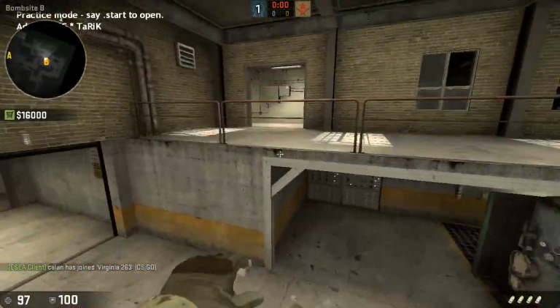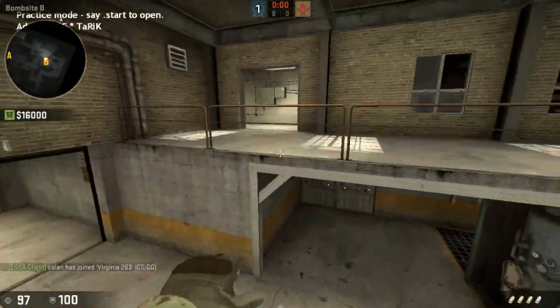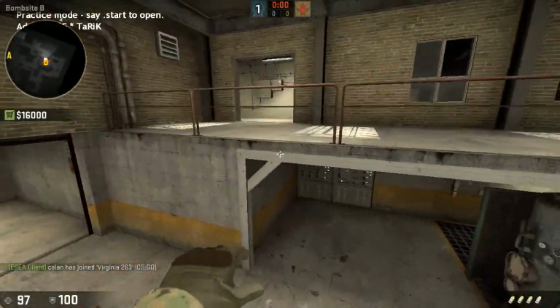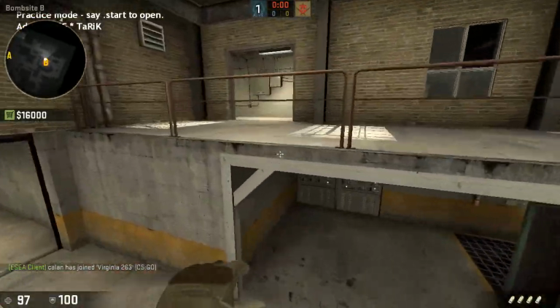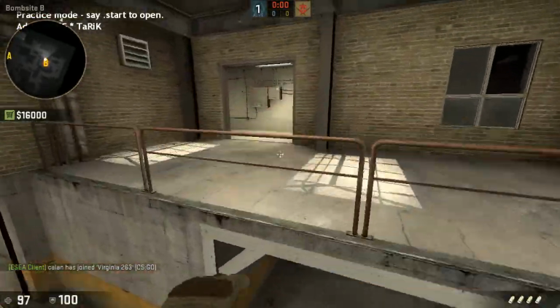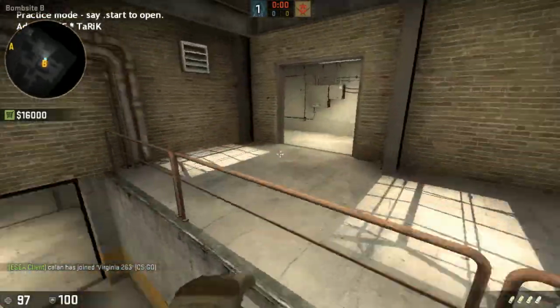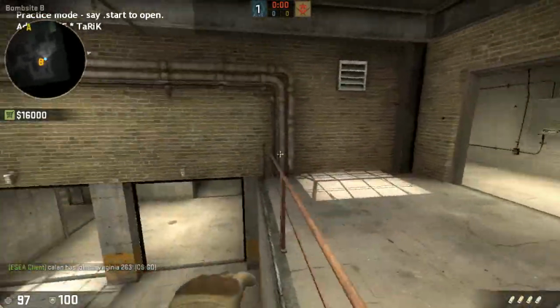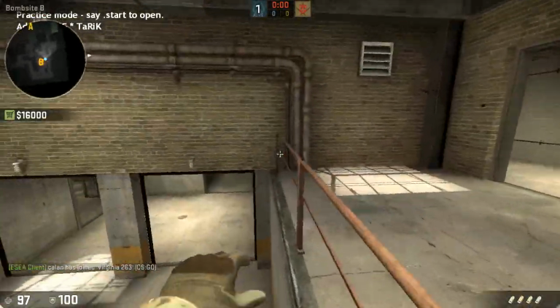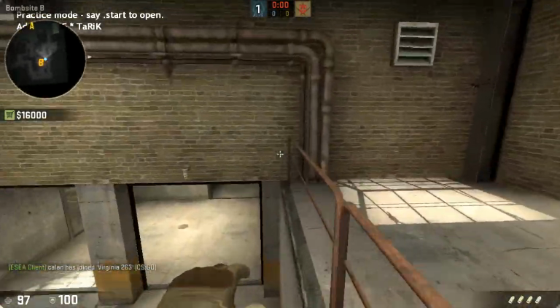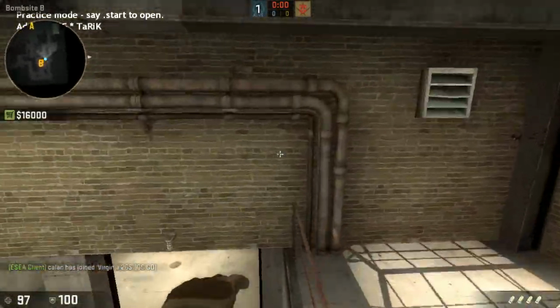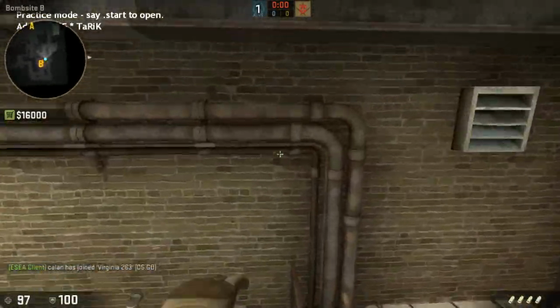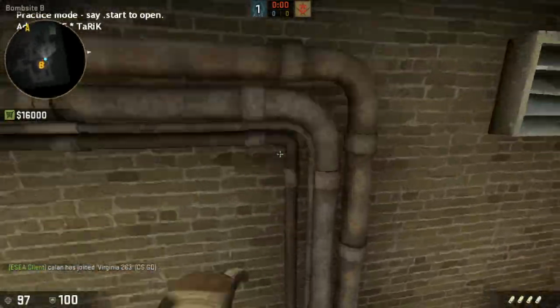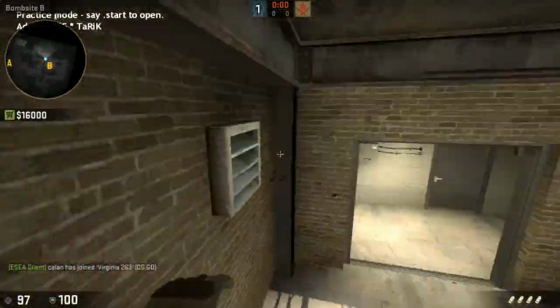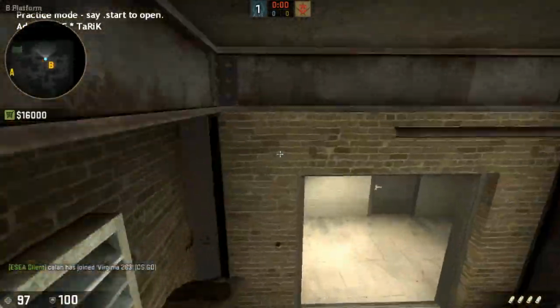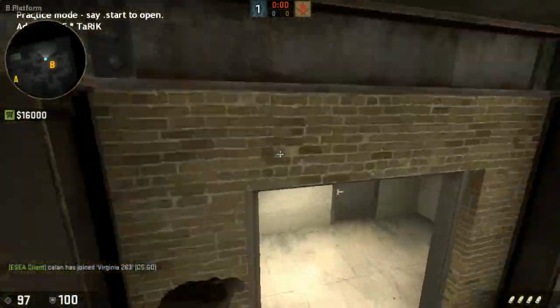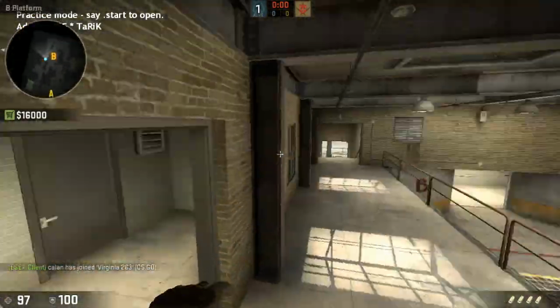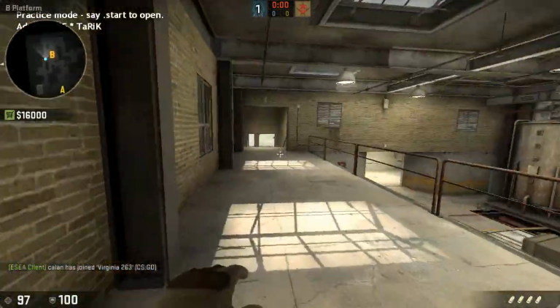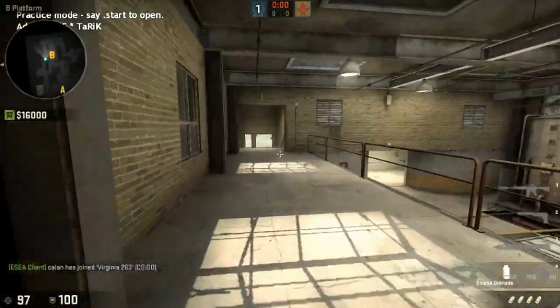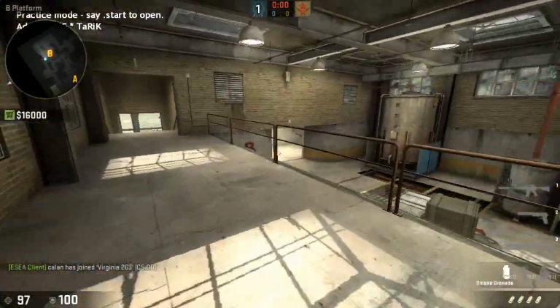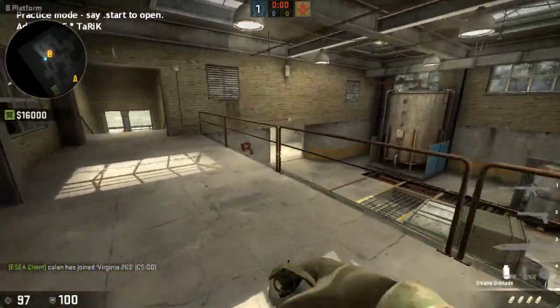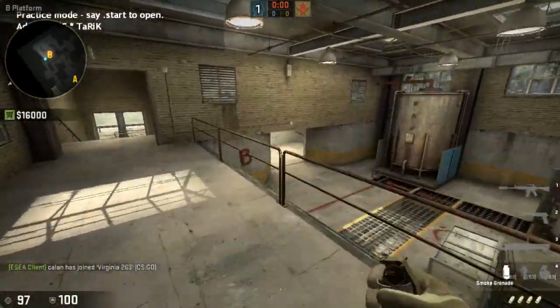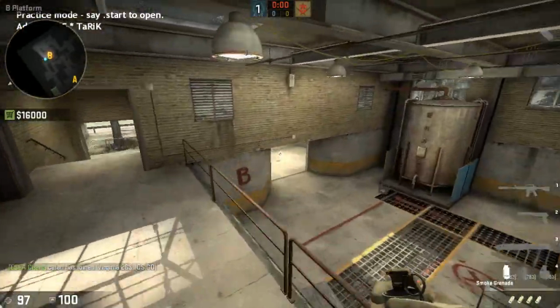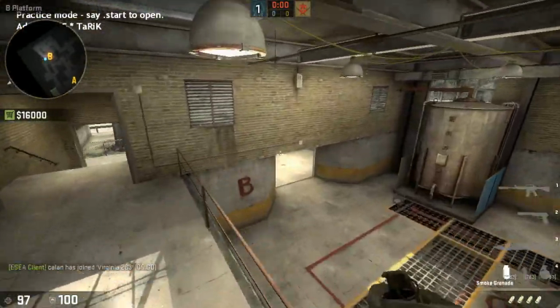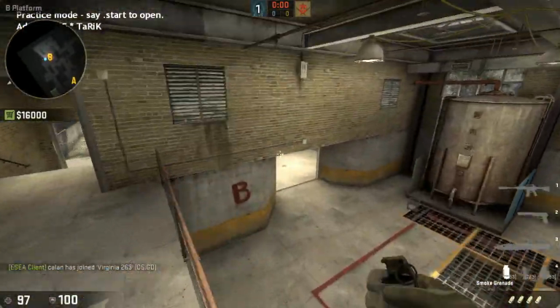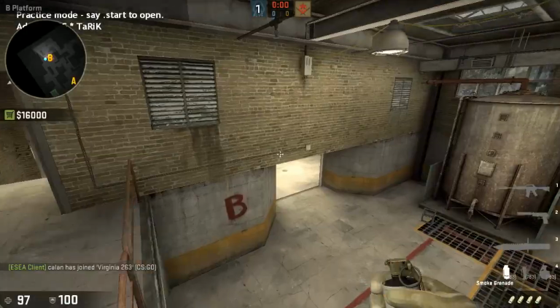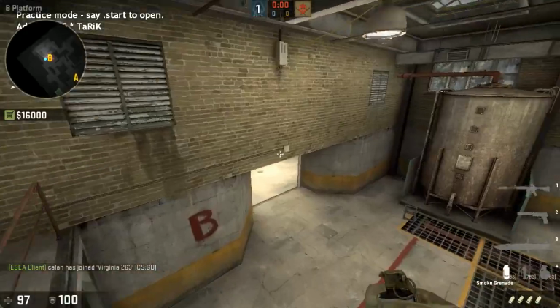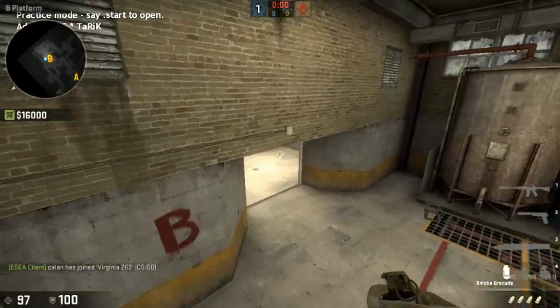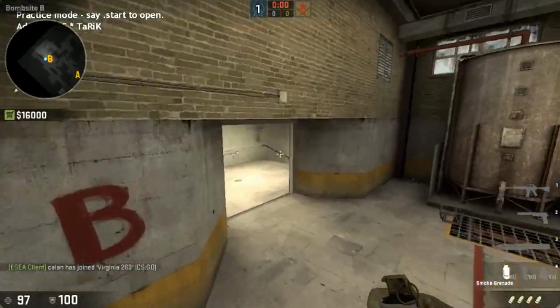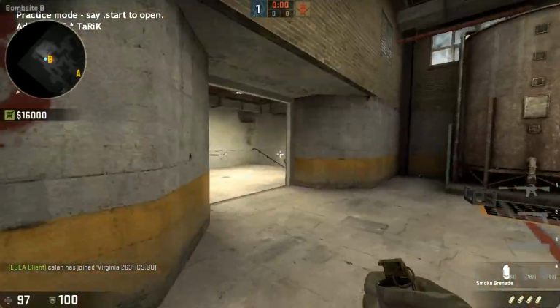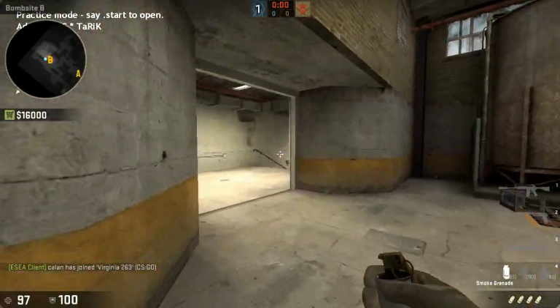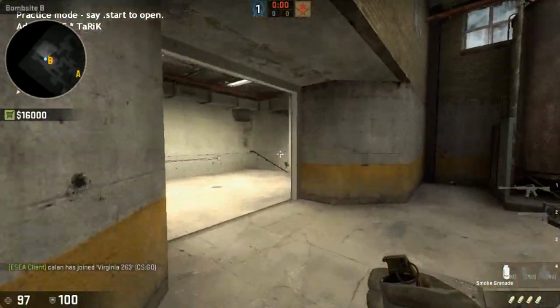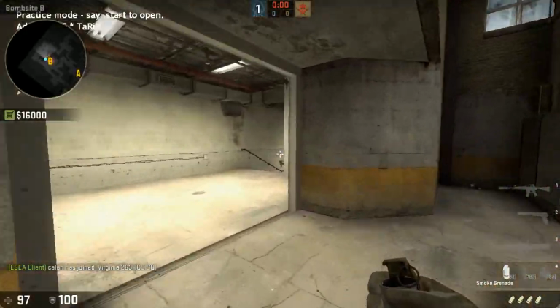For your crosshair placement, having good smokes is going to help out because it'll narrow down the spots they can play in. That's basically how you take from lower.